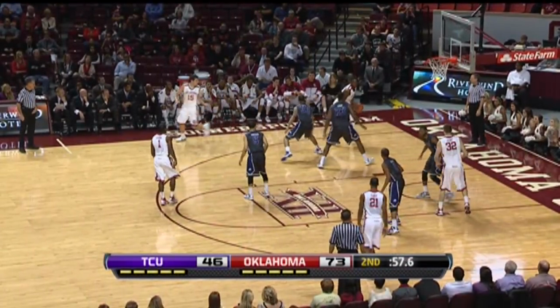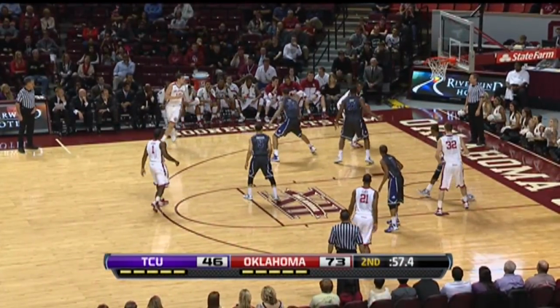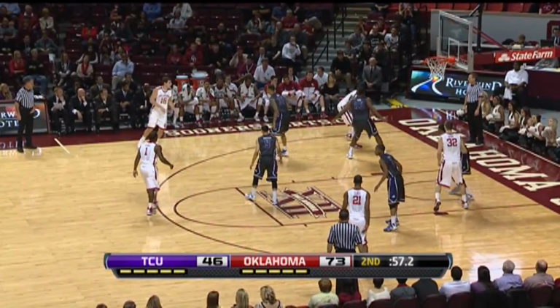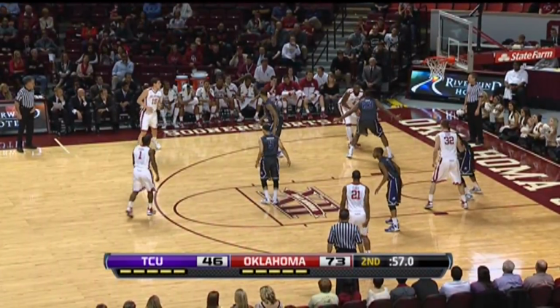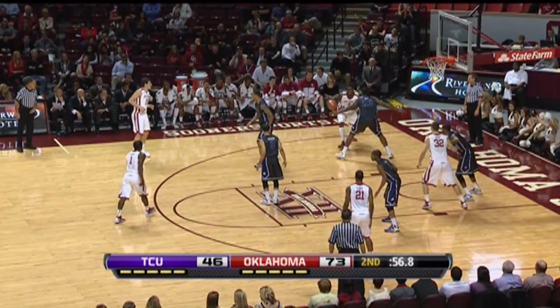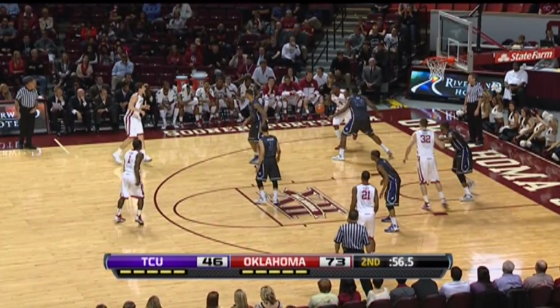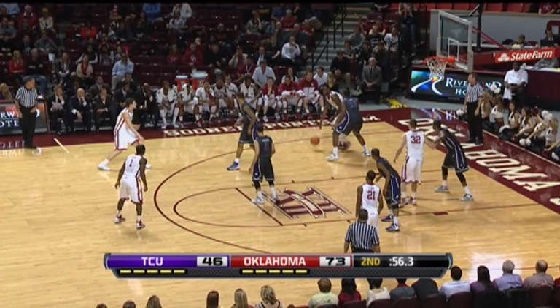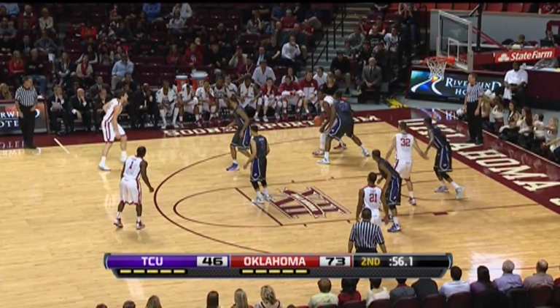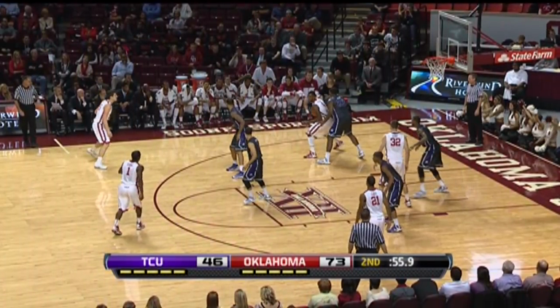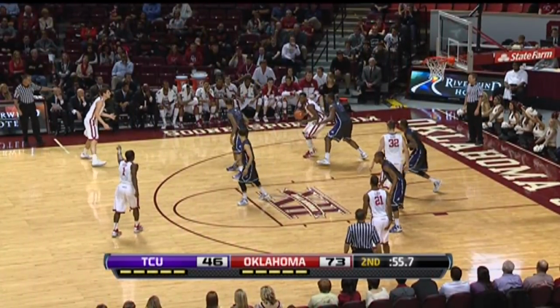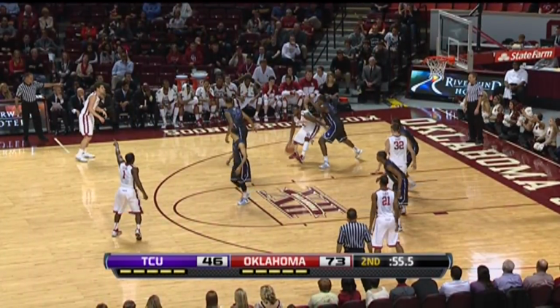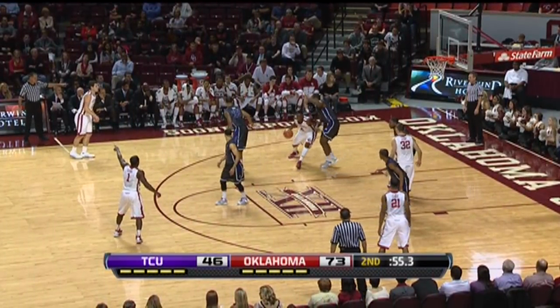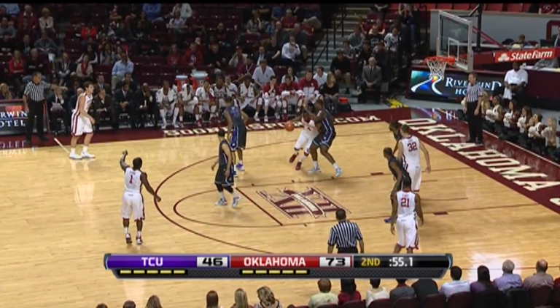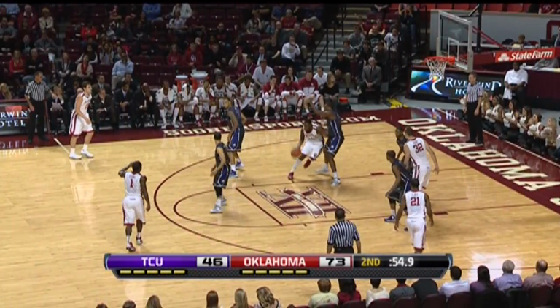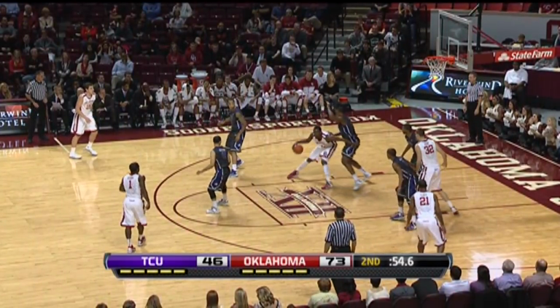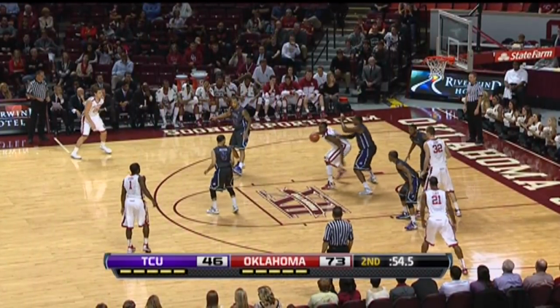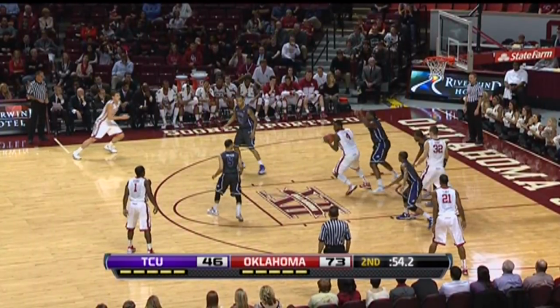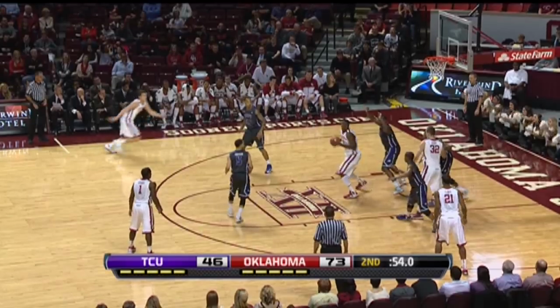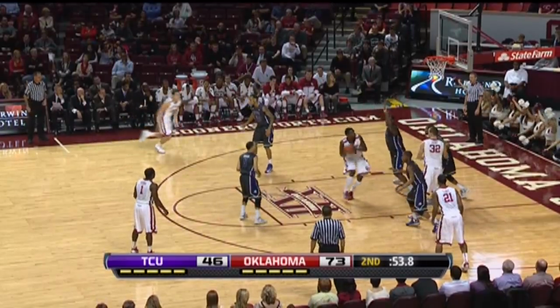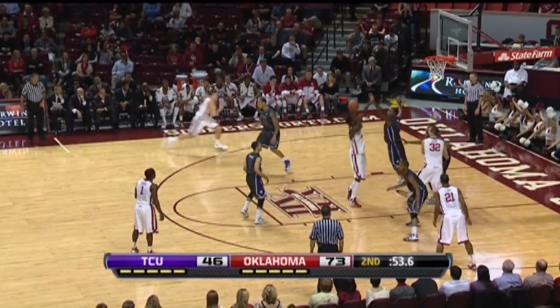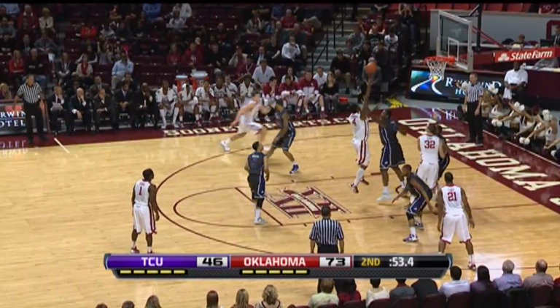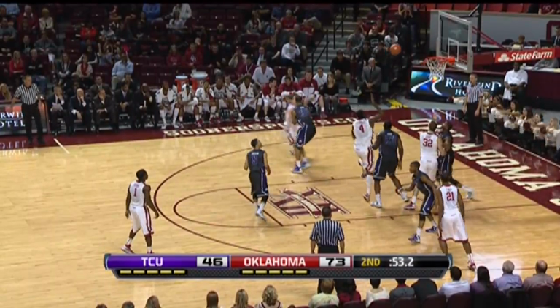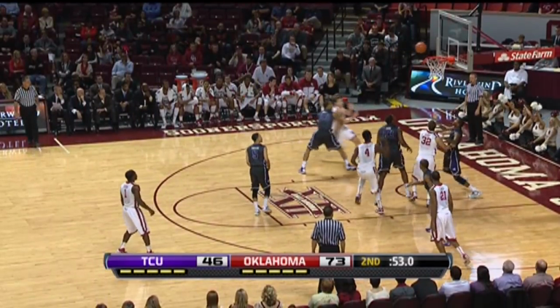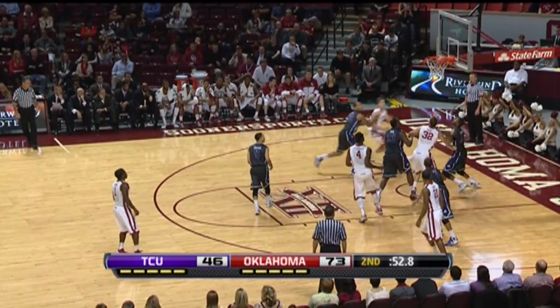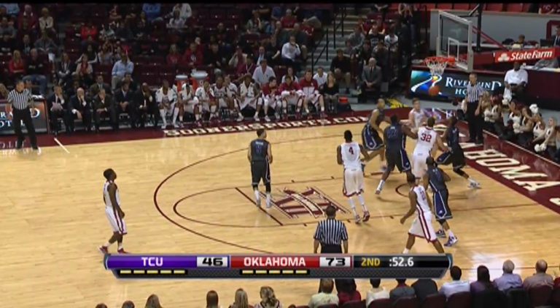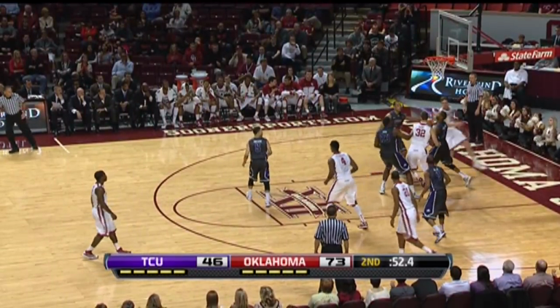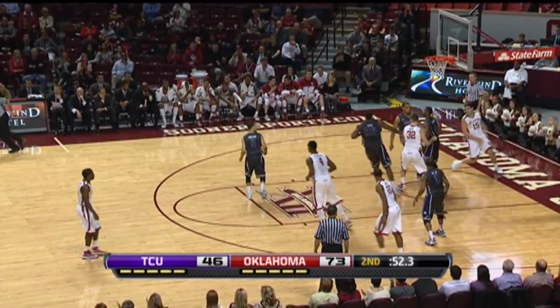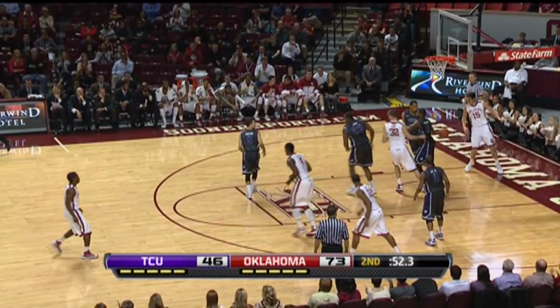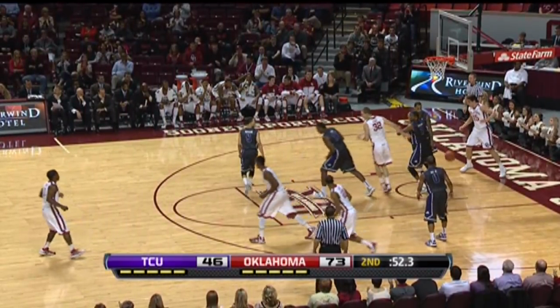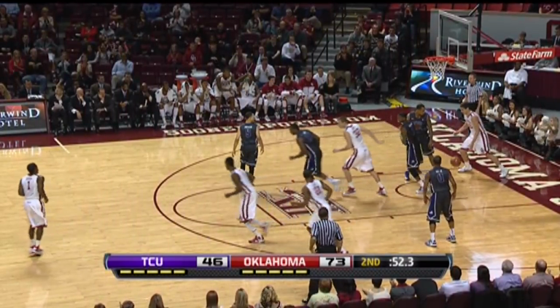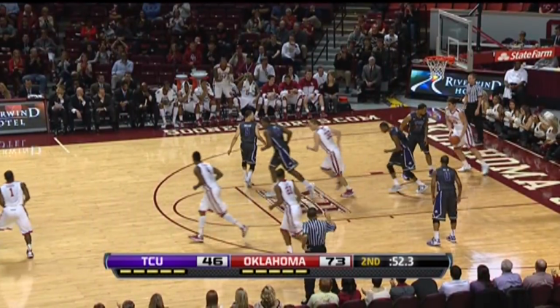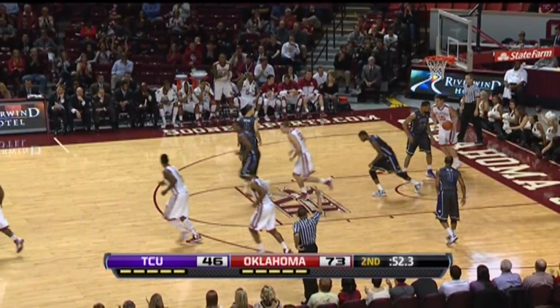Grooms fits on the baseline, Andrew dribbles into the paint, lost his man, puts up the right-handed hook — and in.